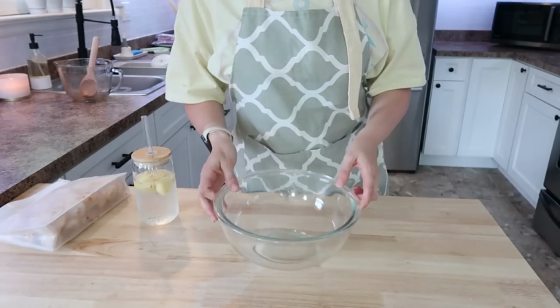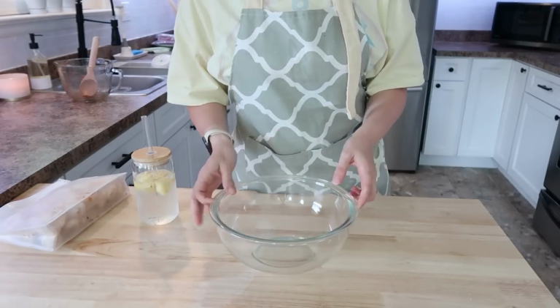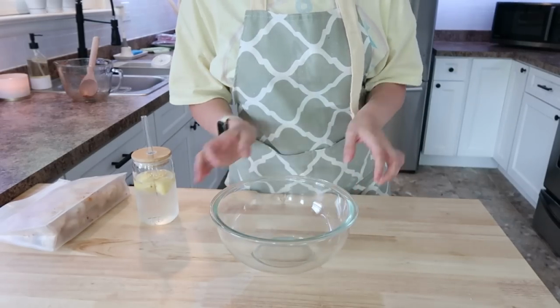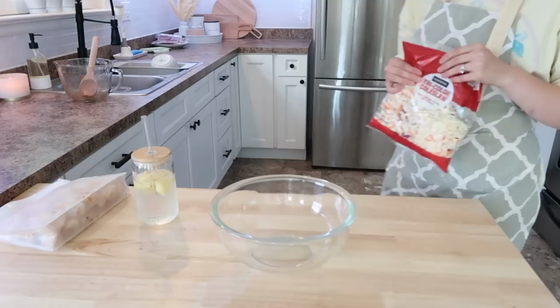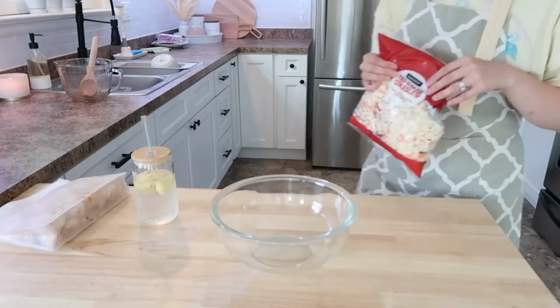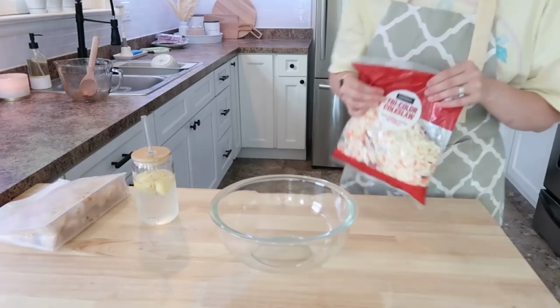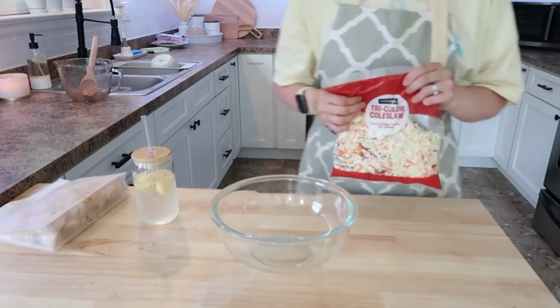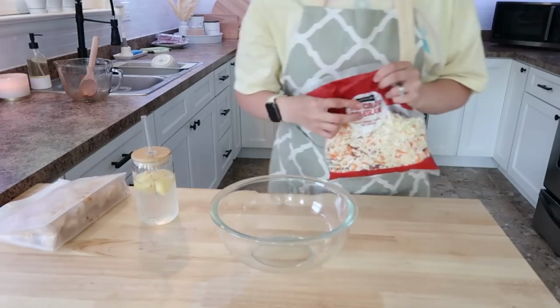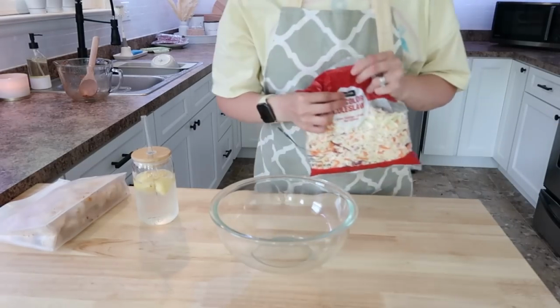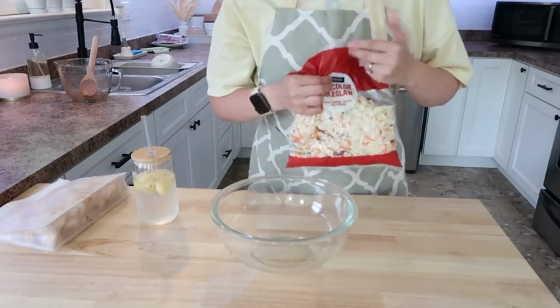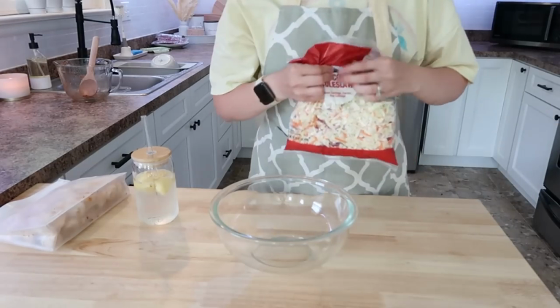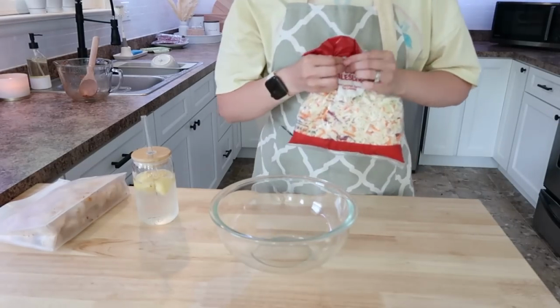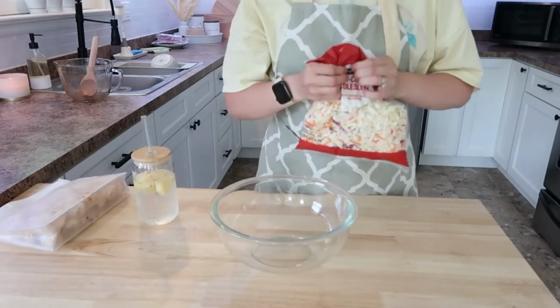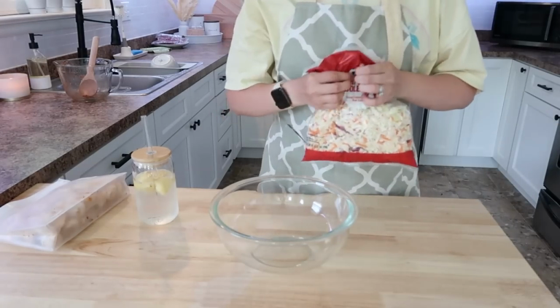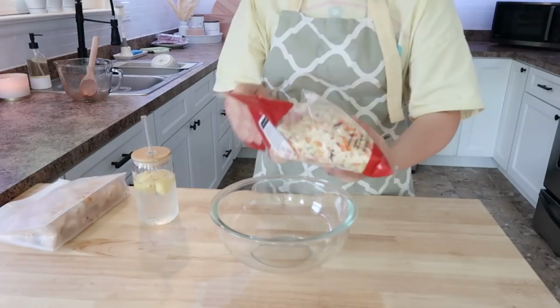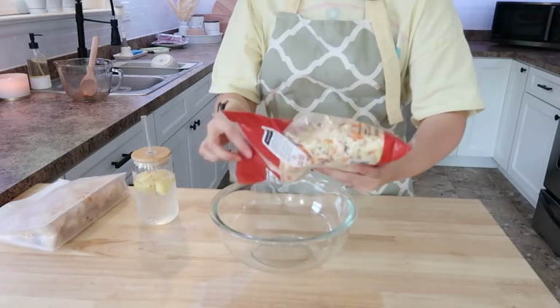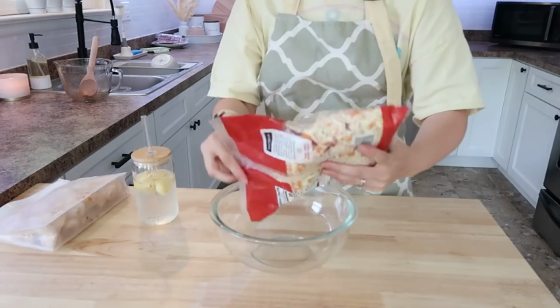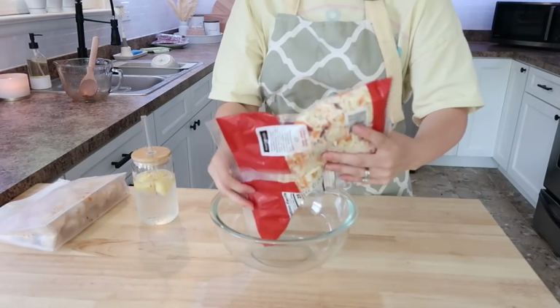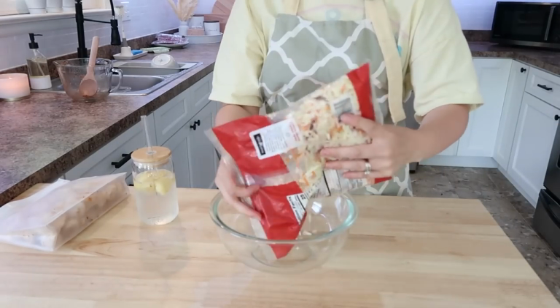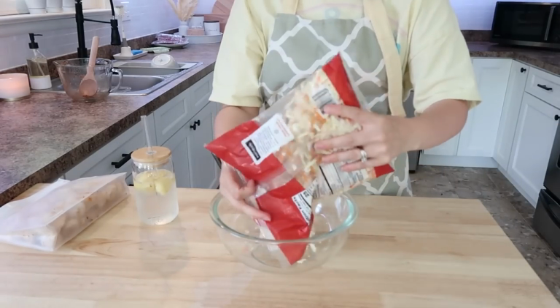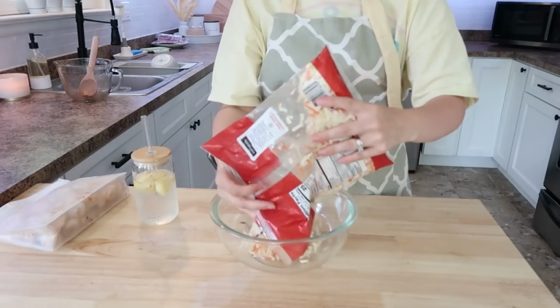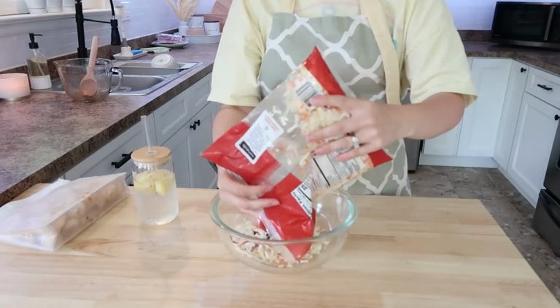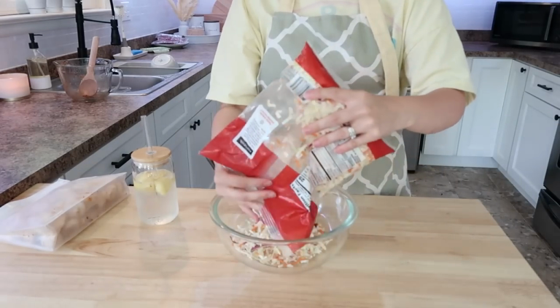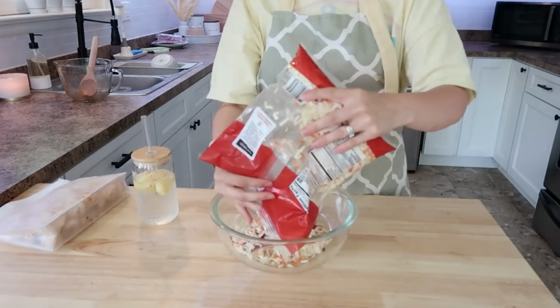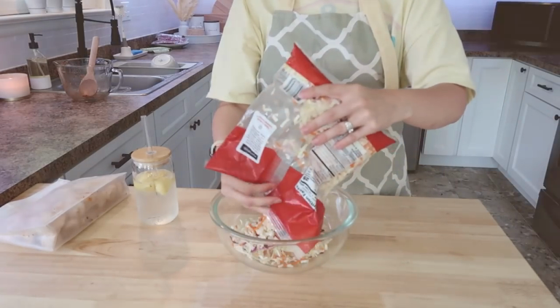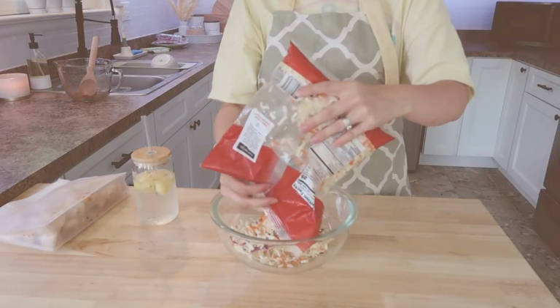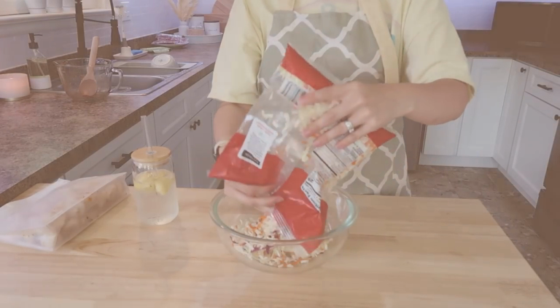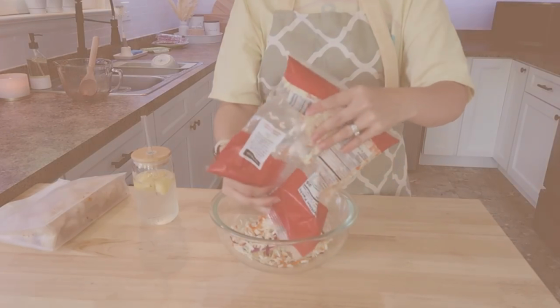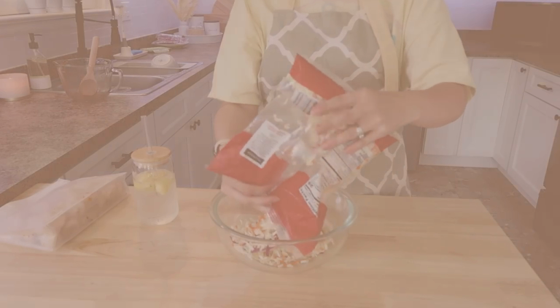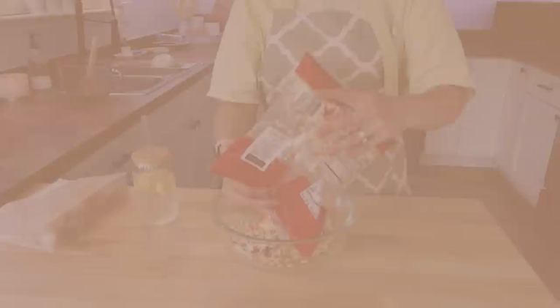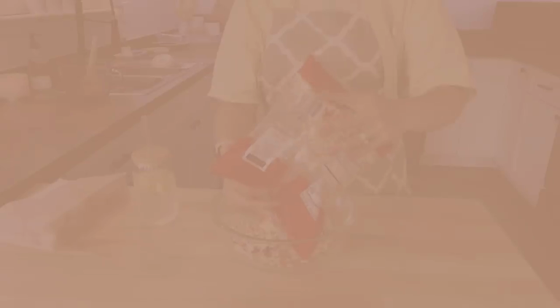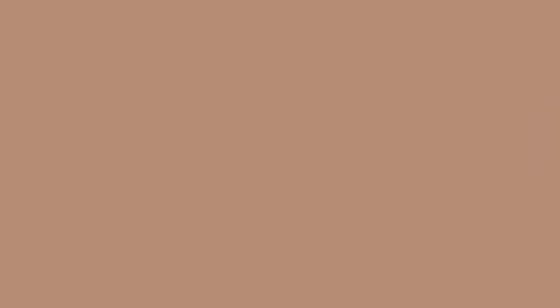Now we're going to put together the coleslaw and it's very, very simple.